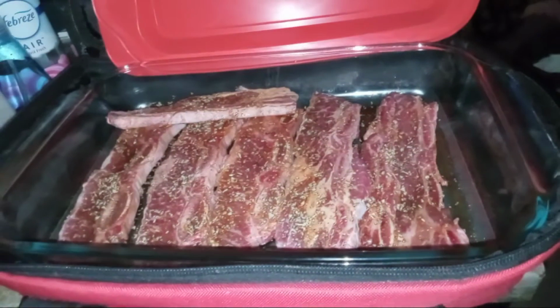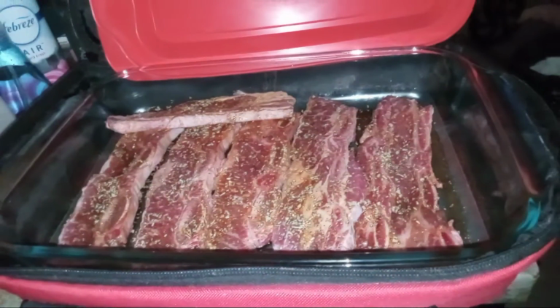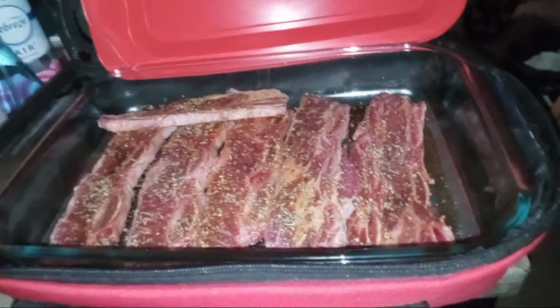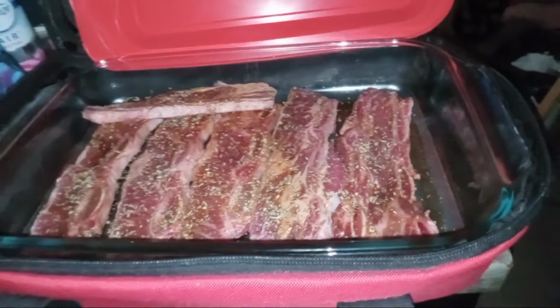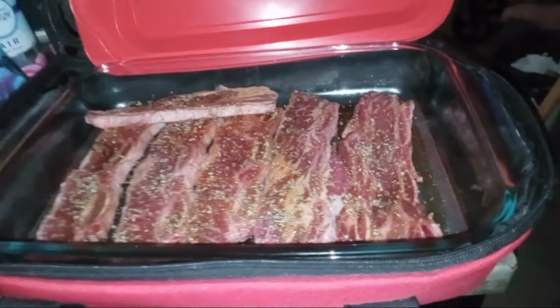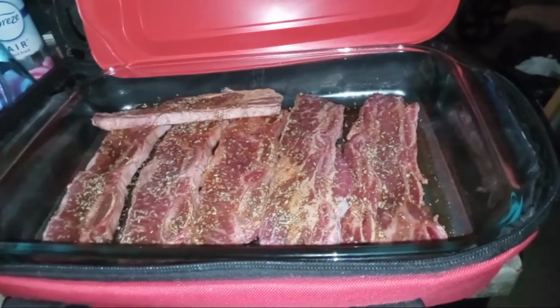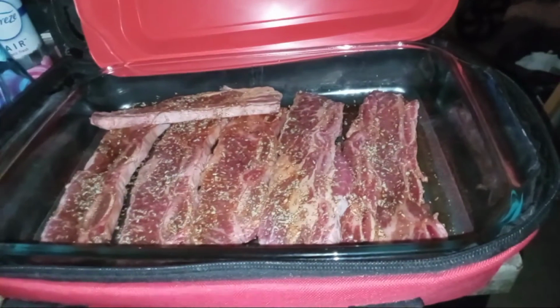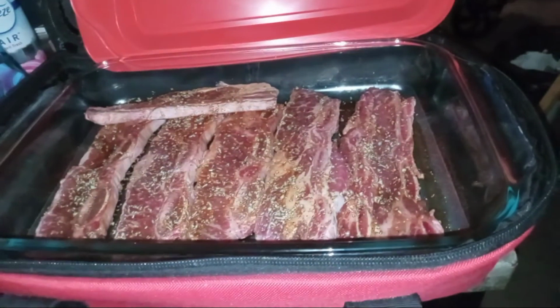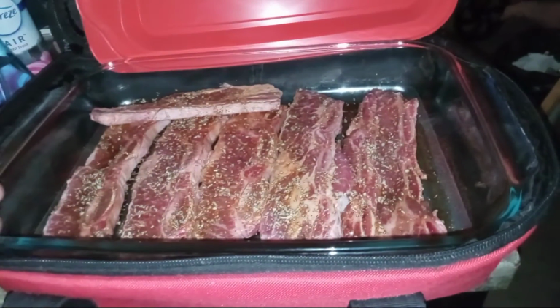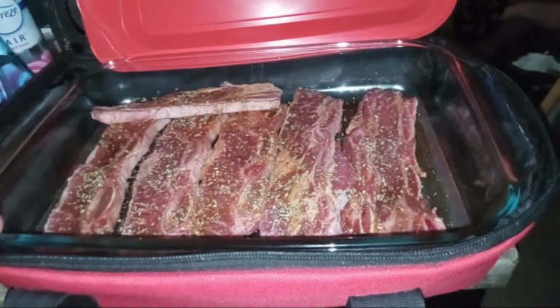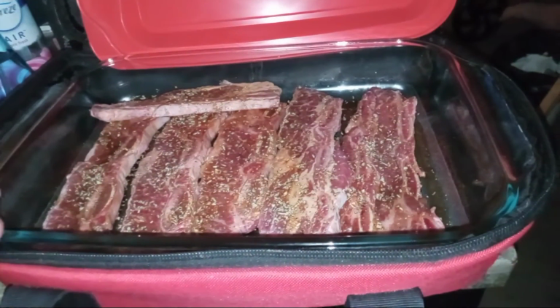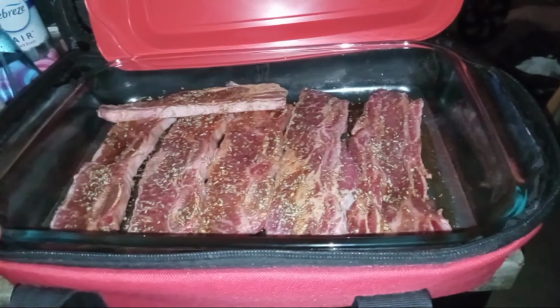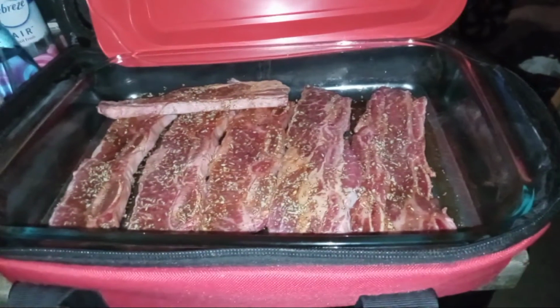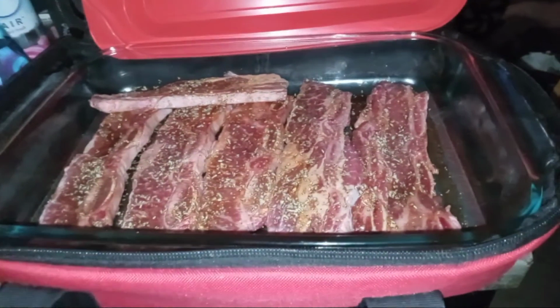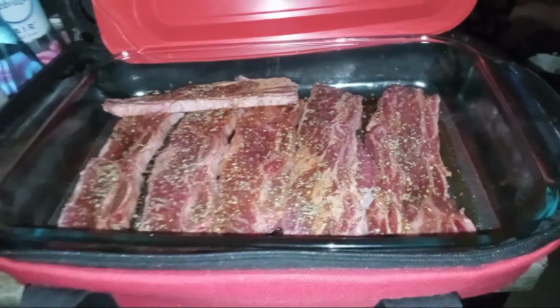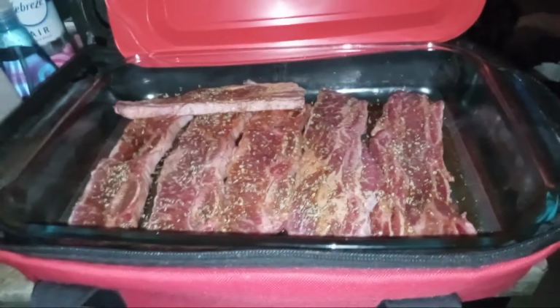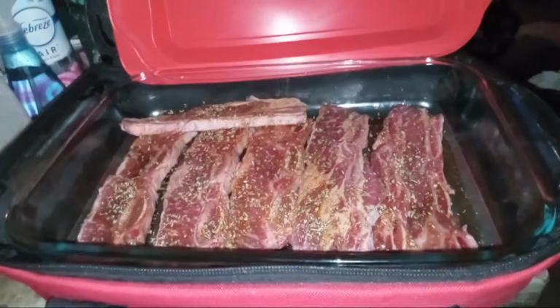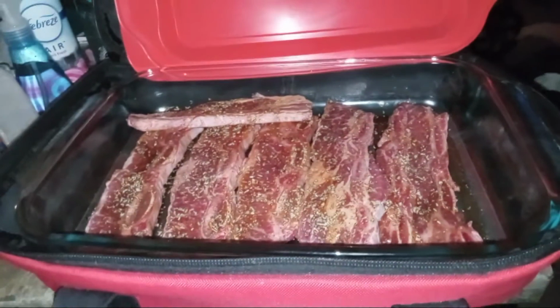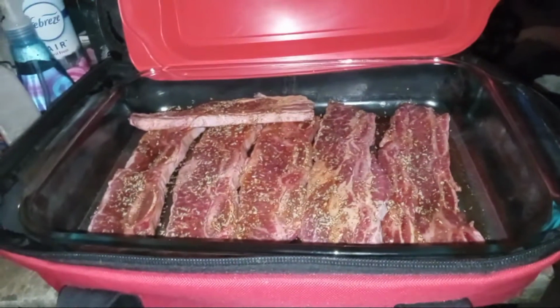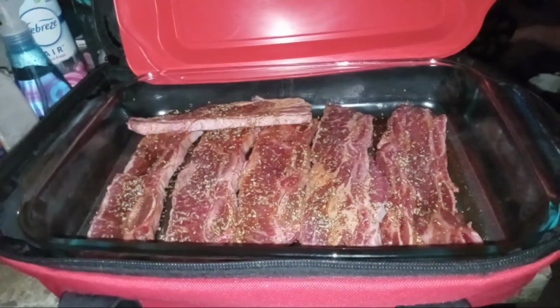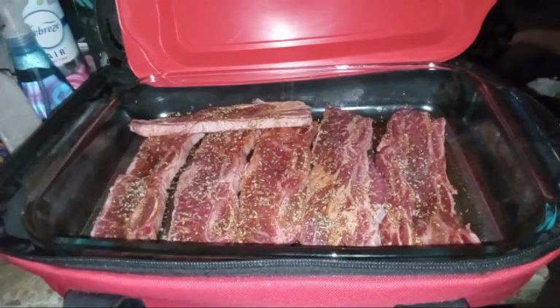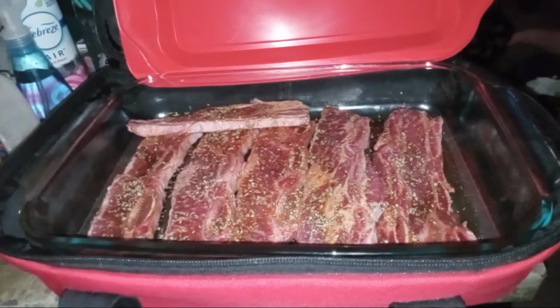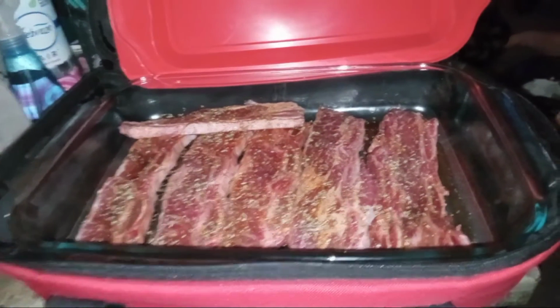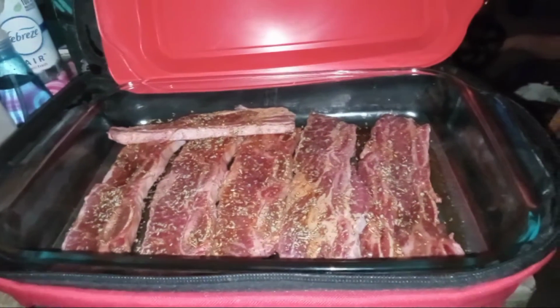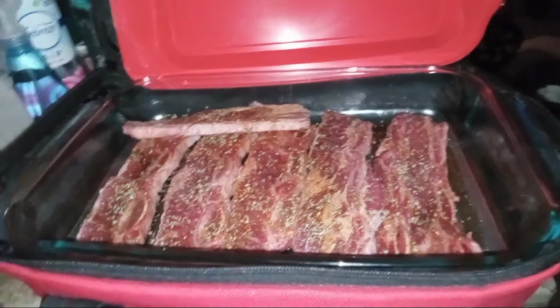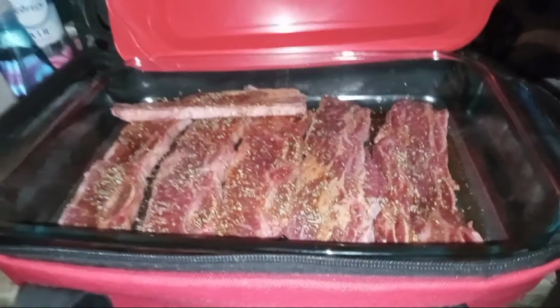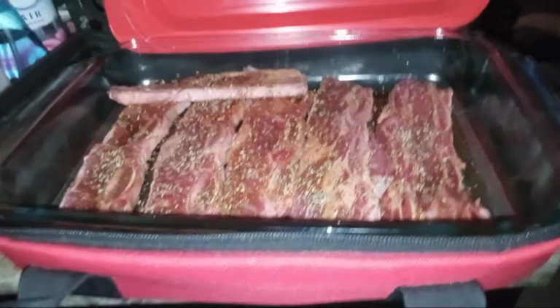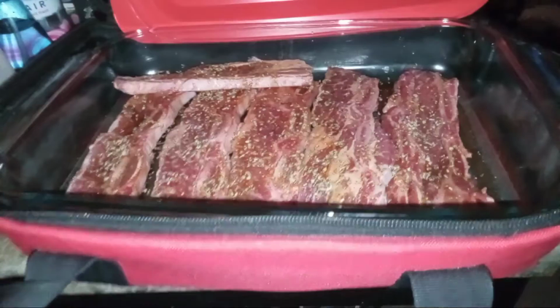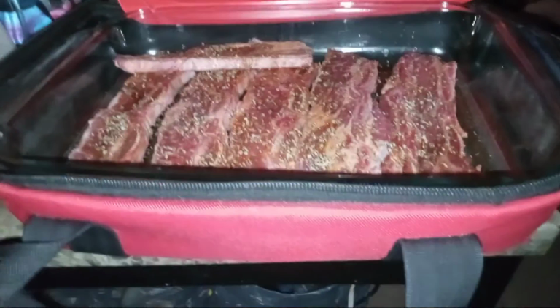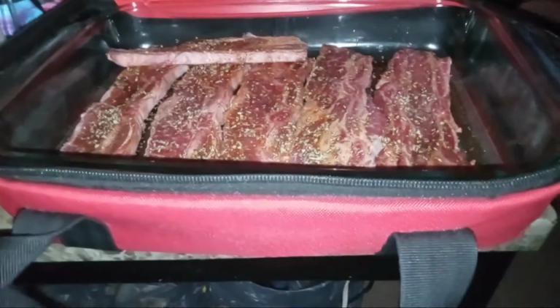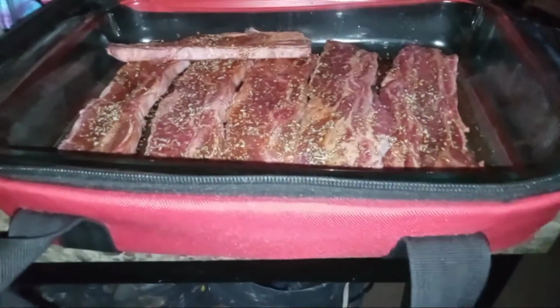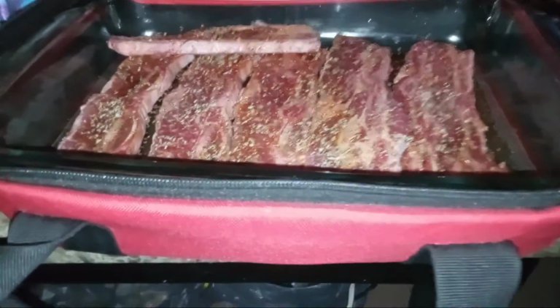Welcome back to the Hot Logic kitchen. Today I got the family size Hot Logic out.